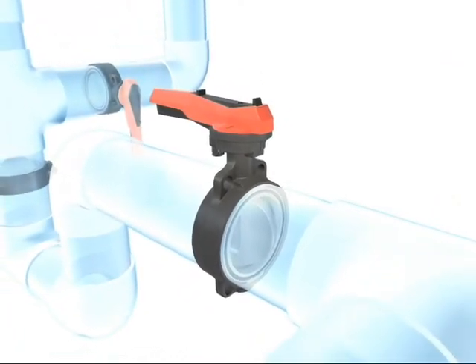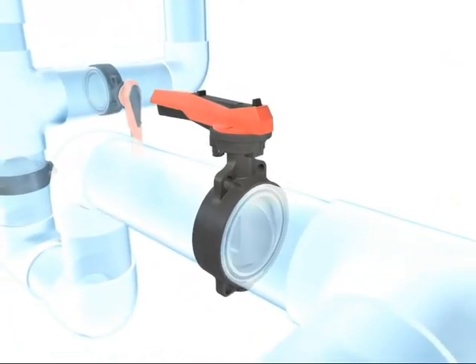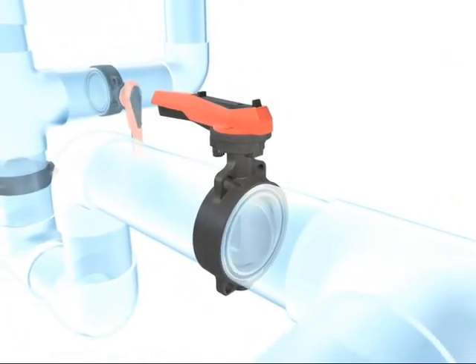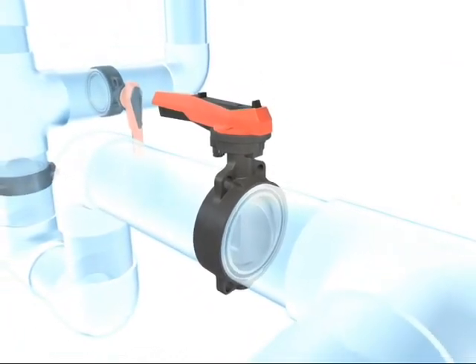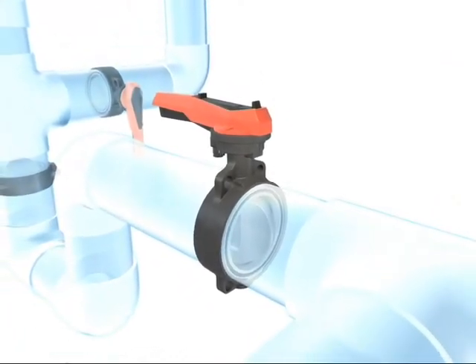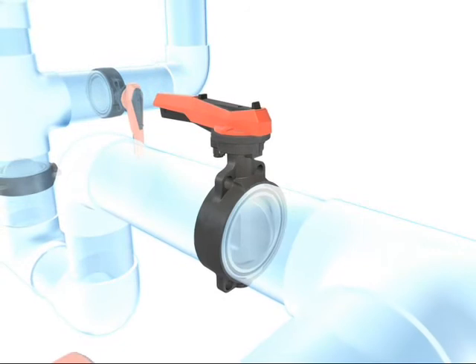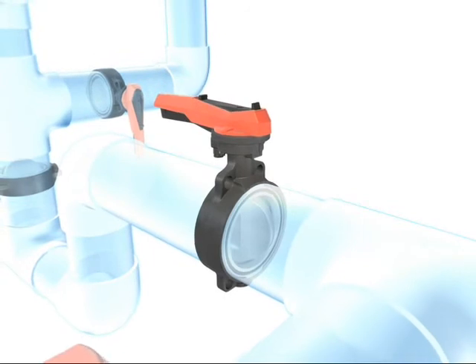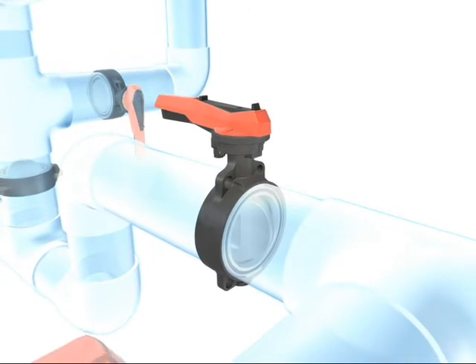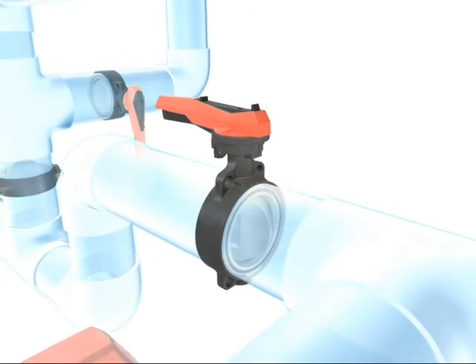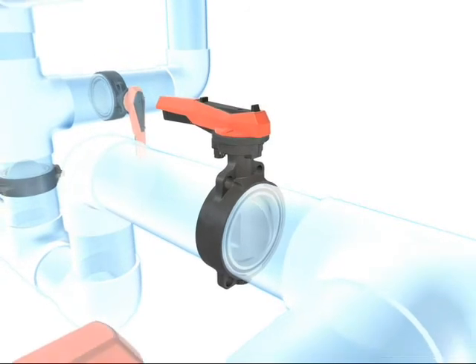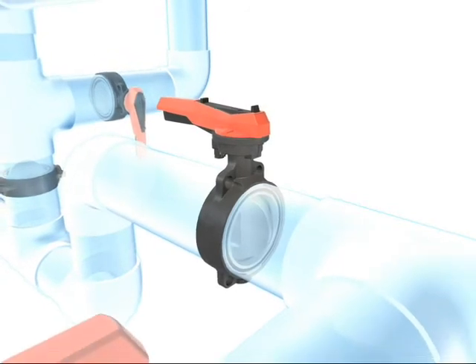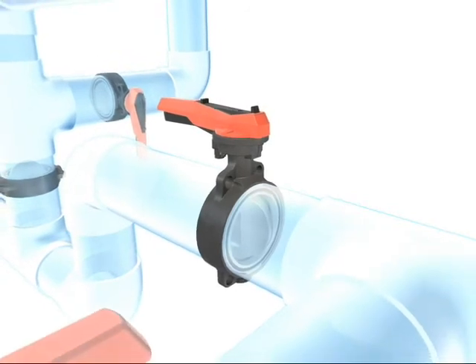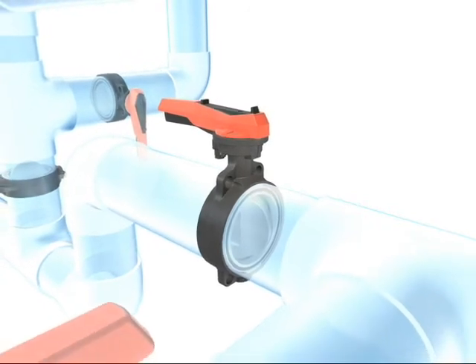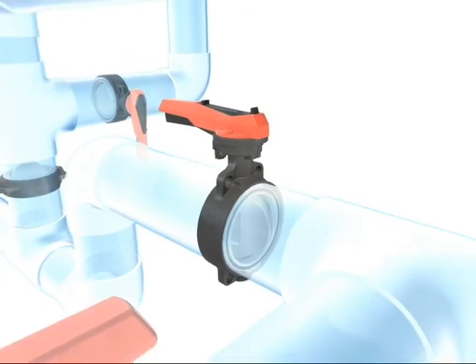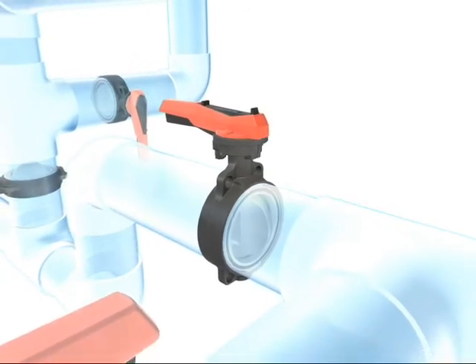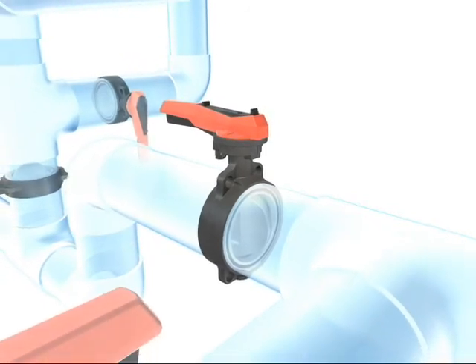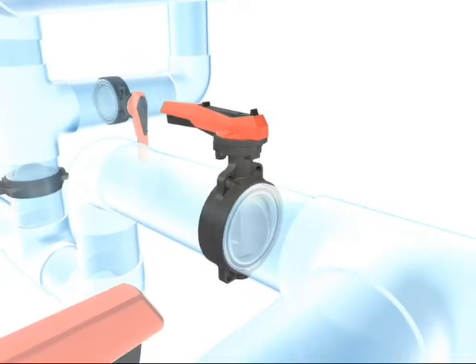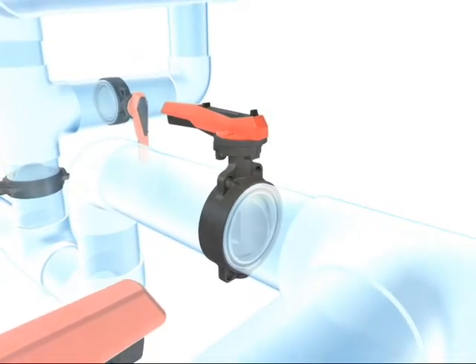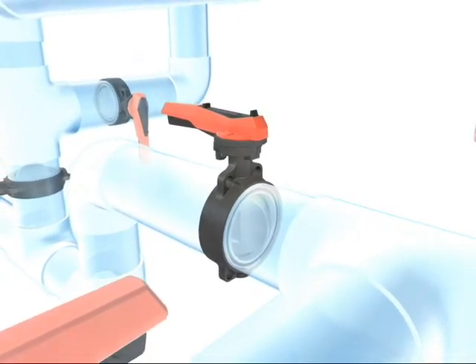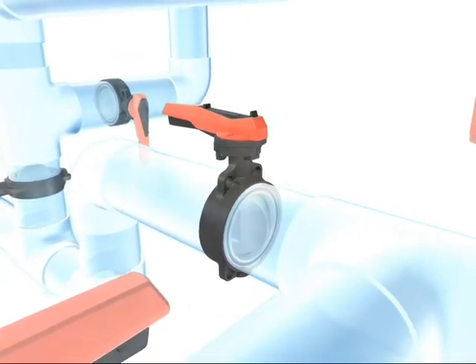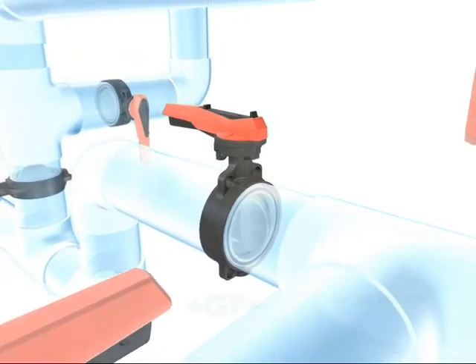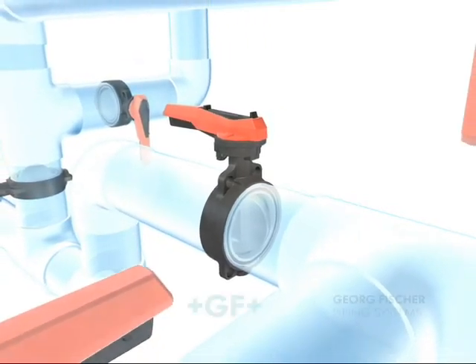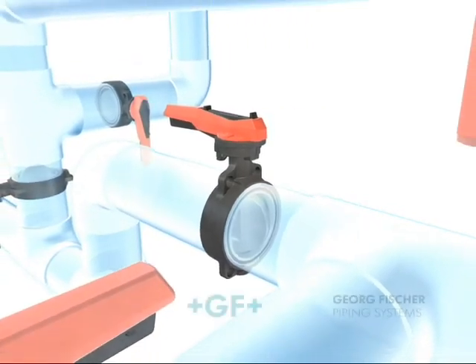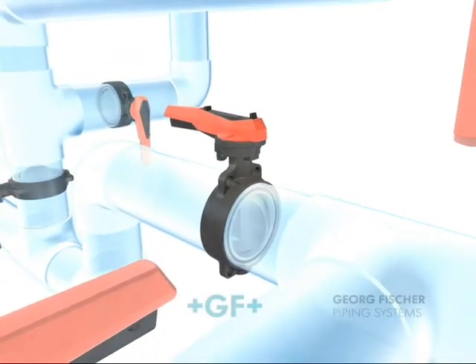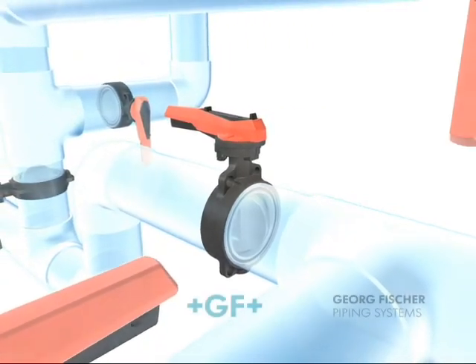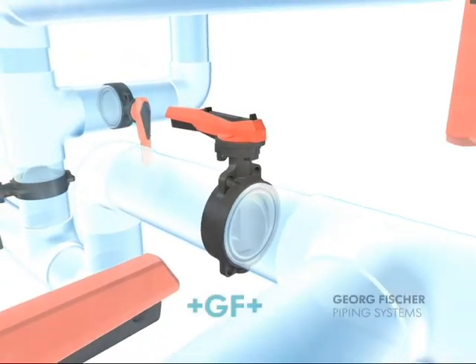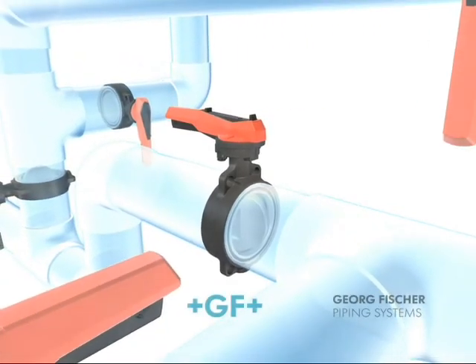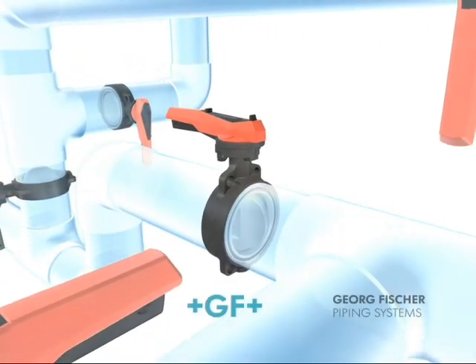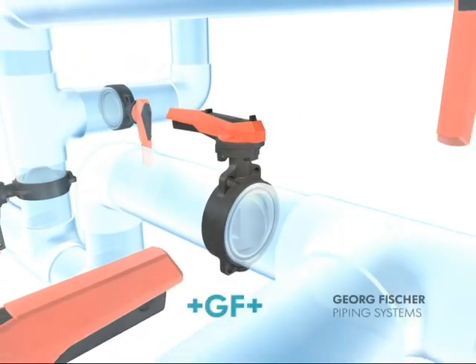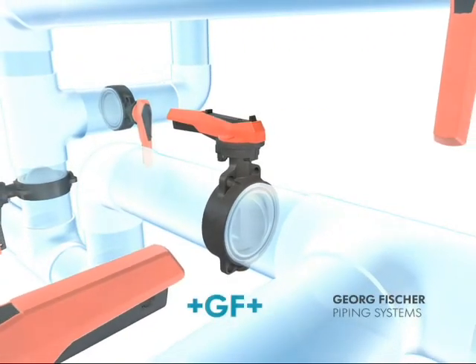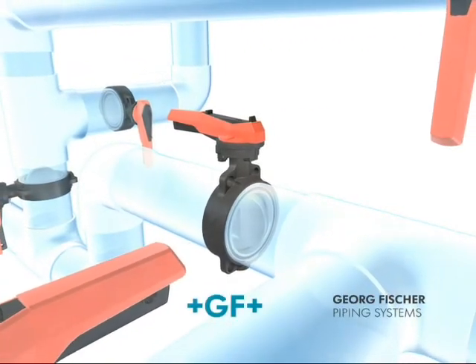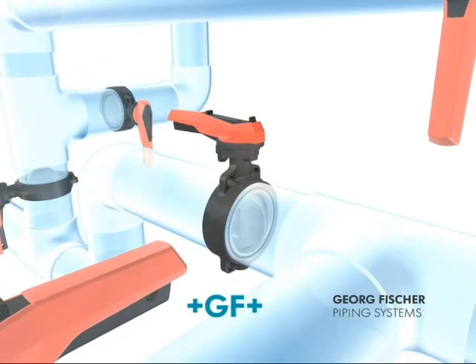Butterfly valves from GF Piping Systems. Definitely the right choice.